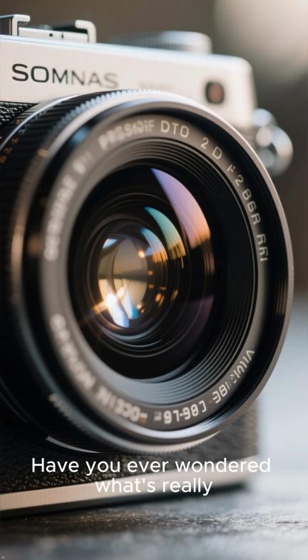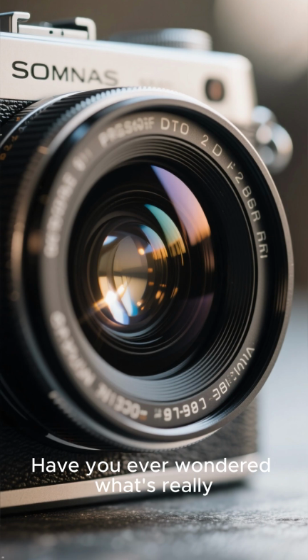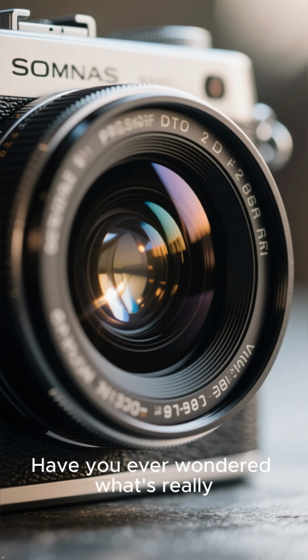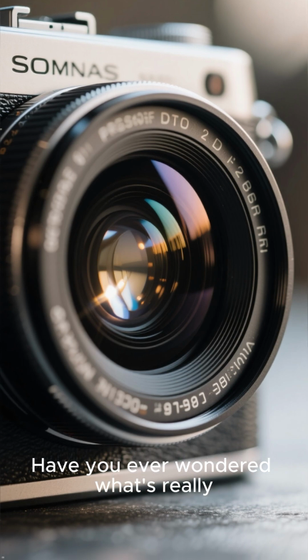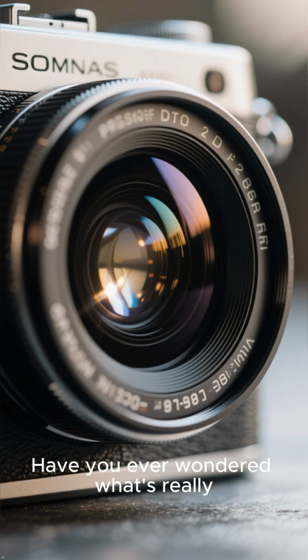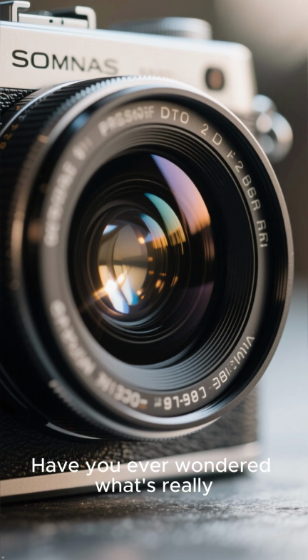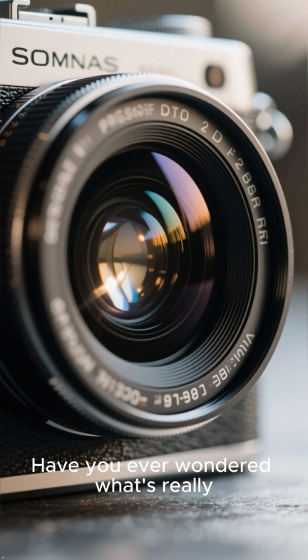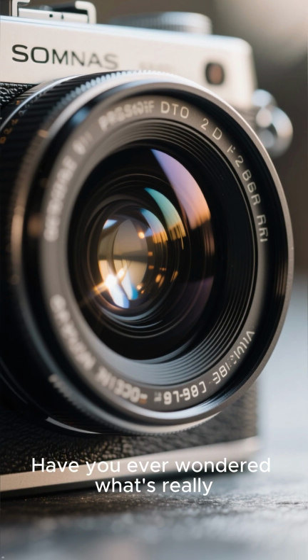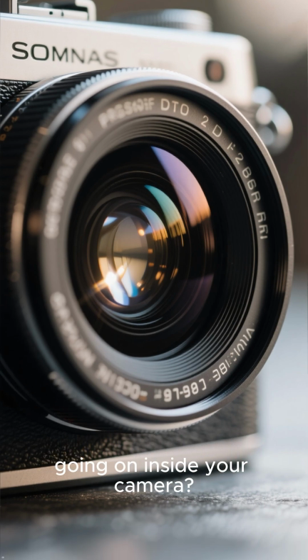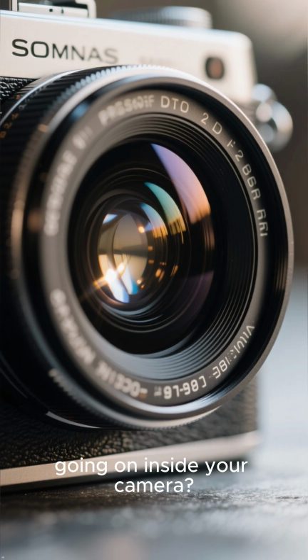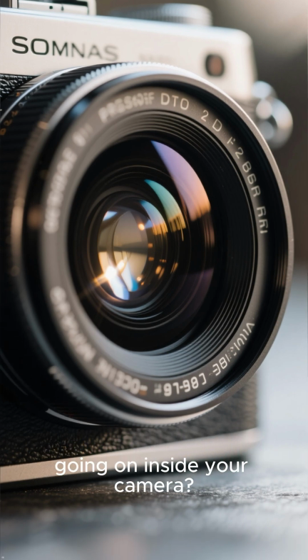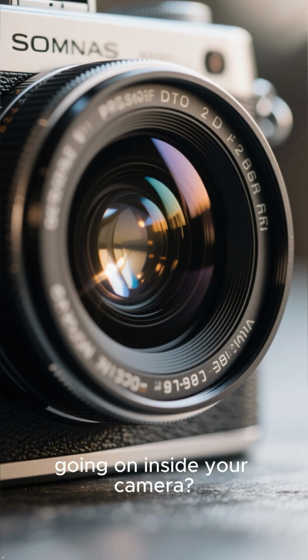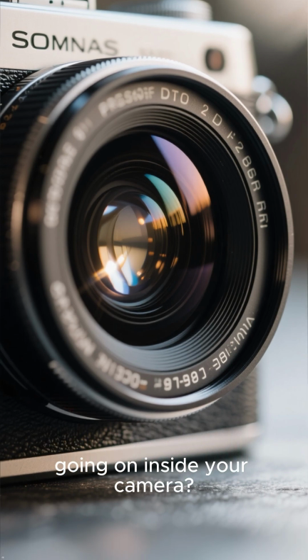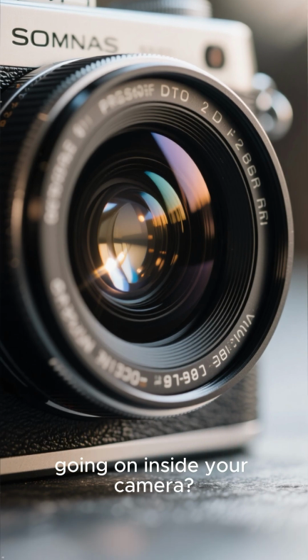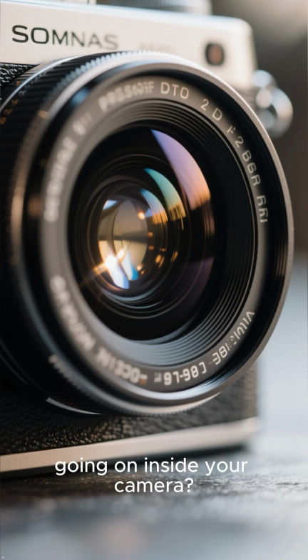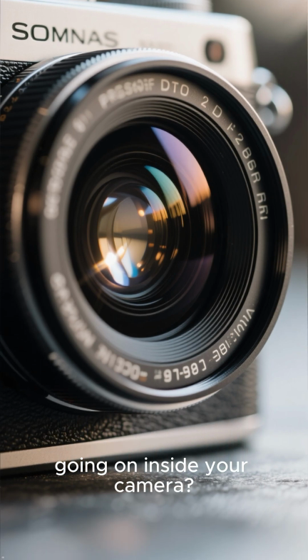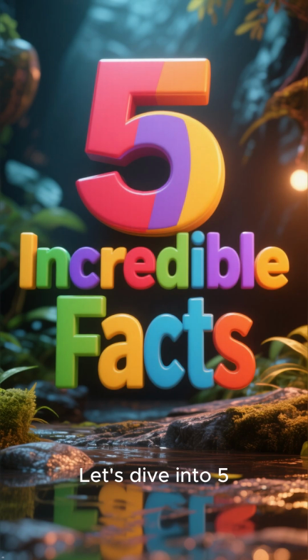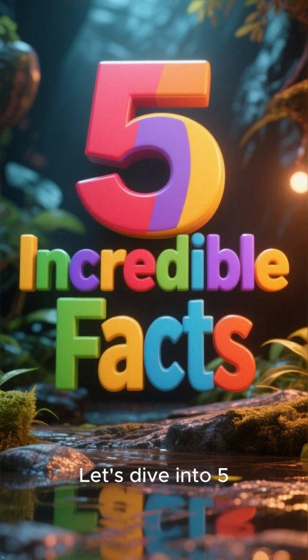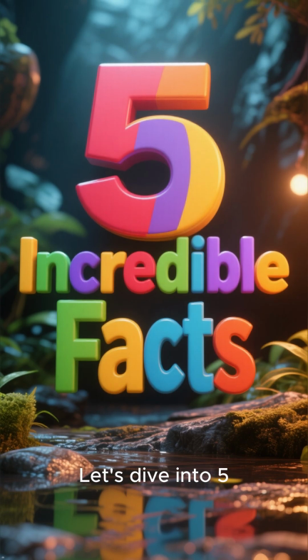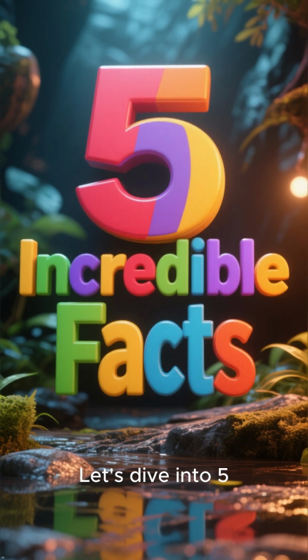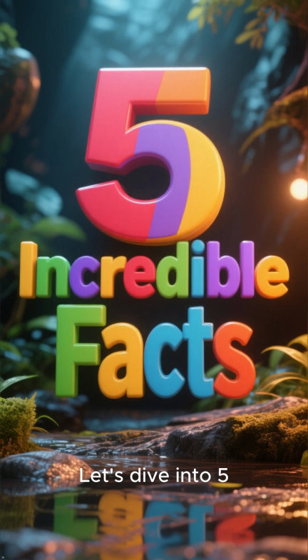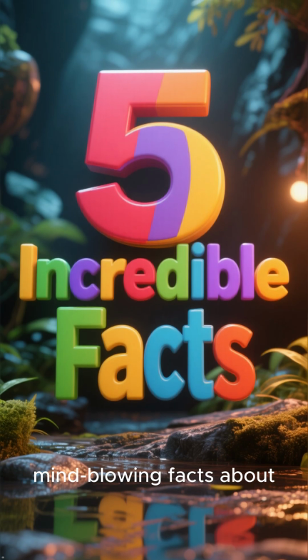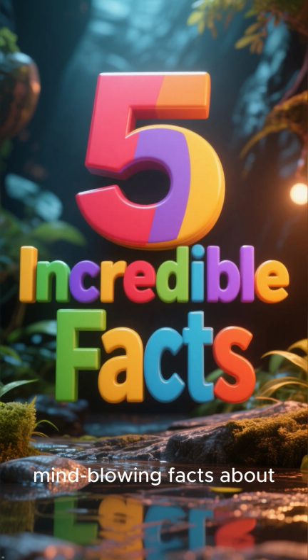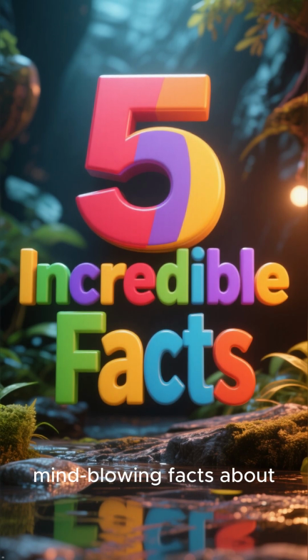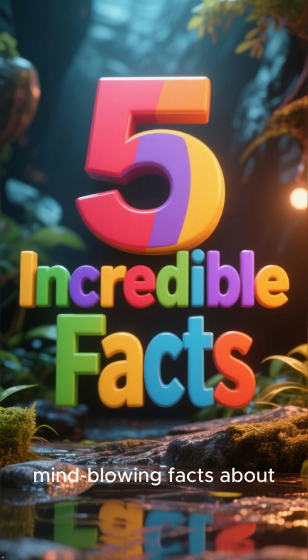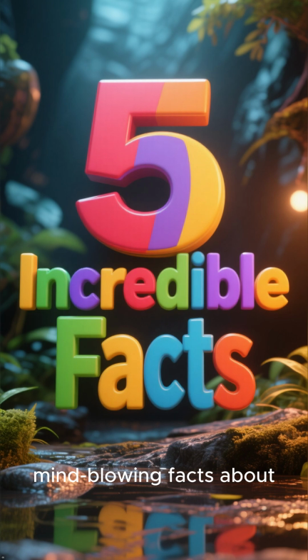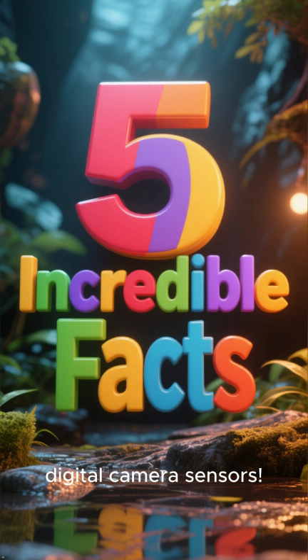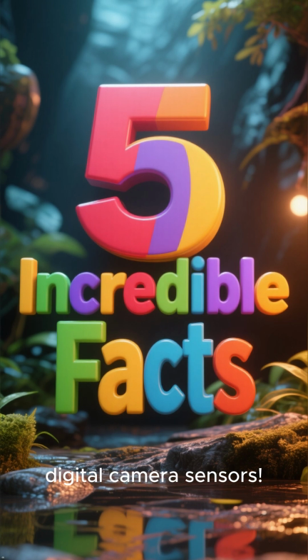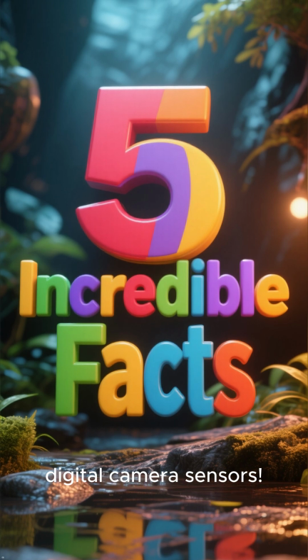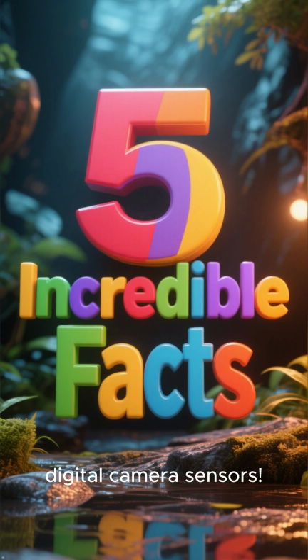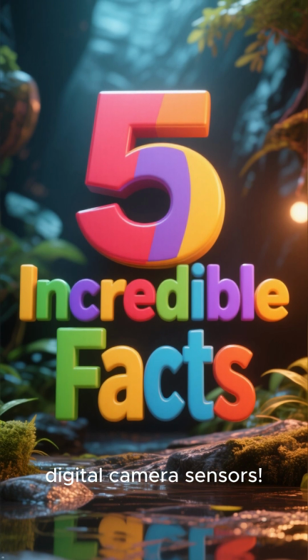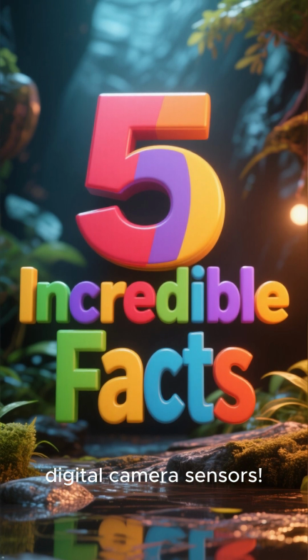Have you ever wondered what's really going on inside your camera? Let's dive into 5 mind-blowing facts about digital camera sensors.